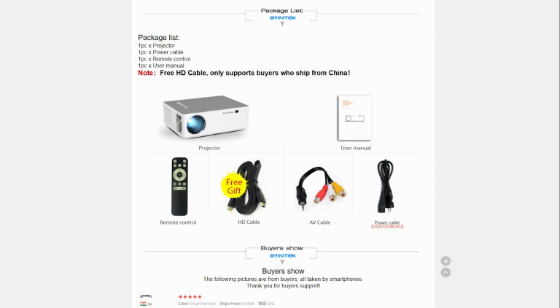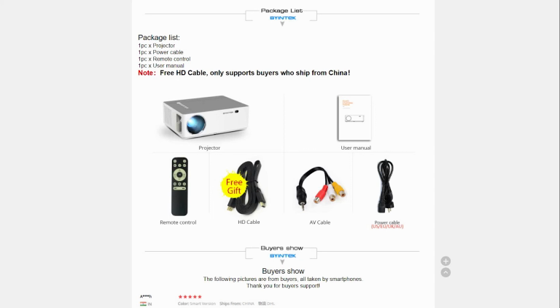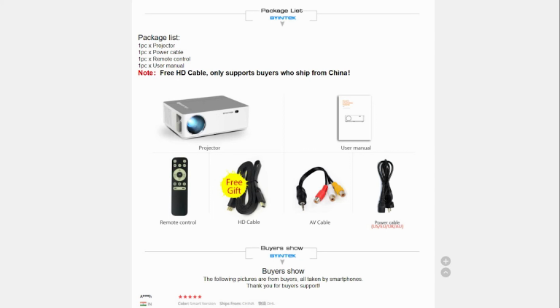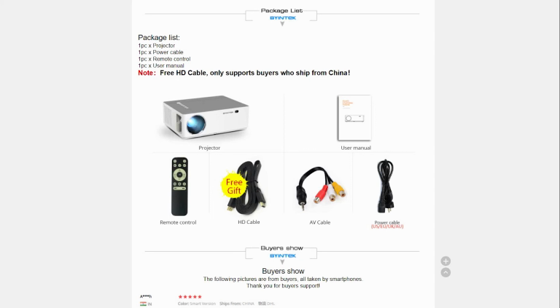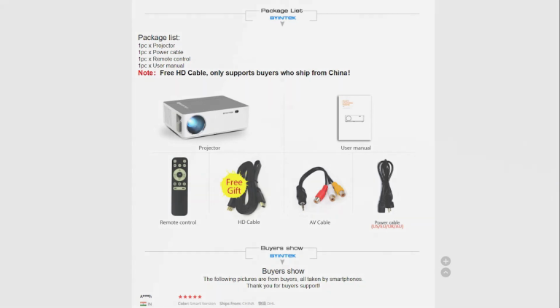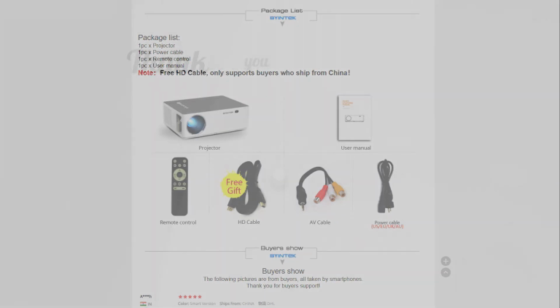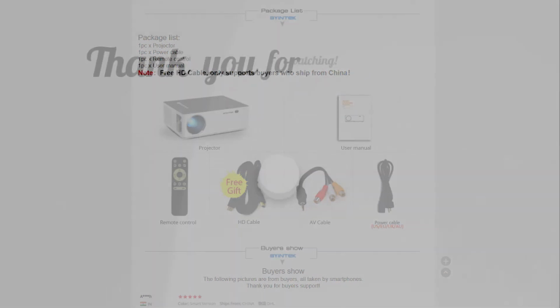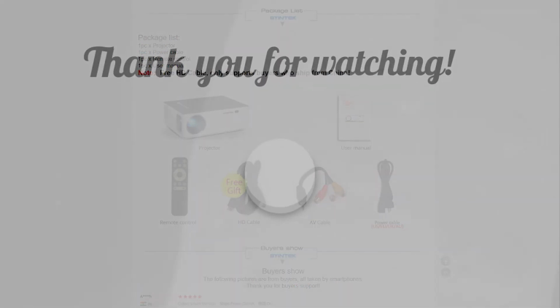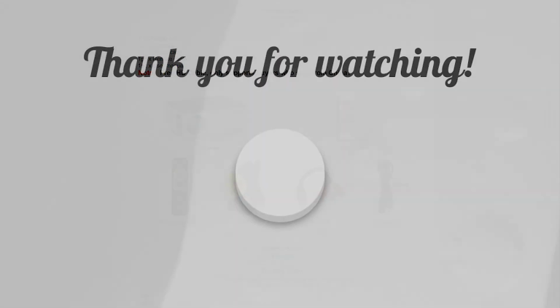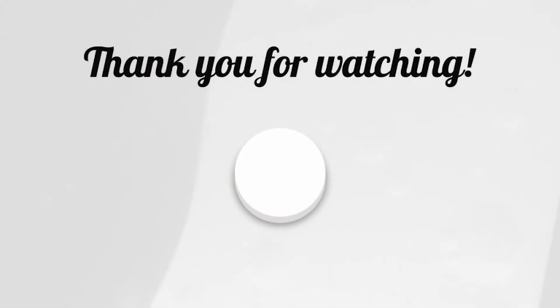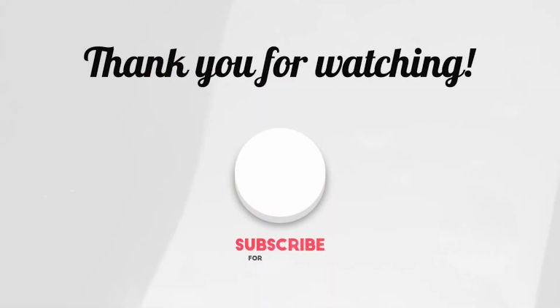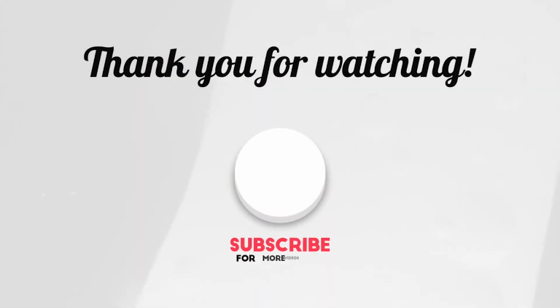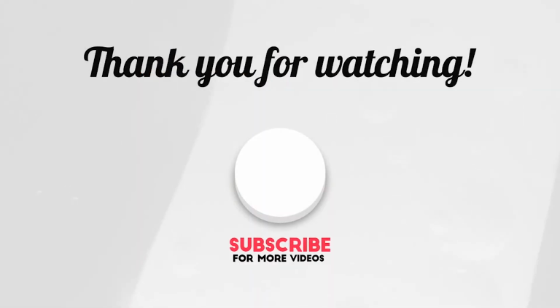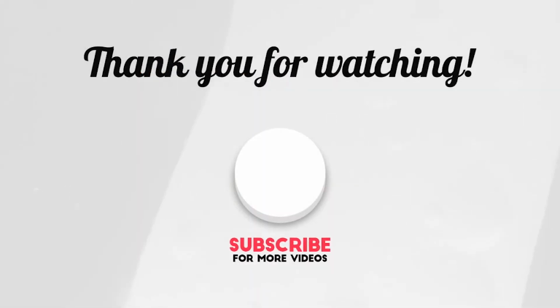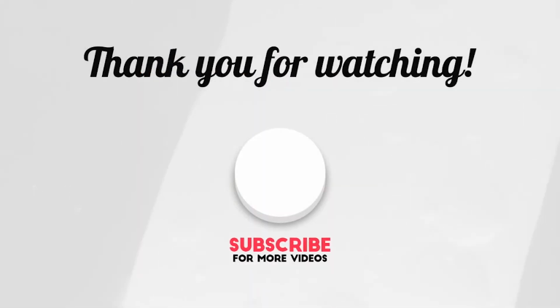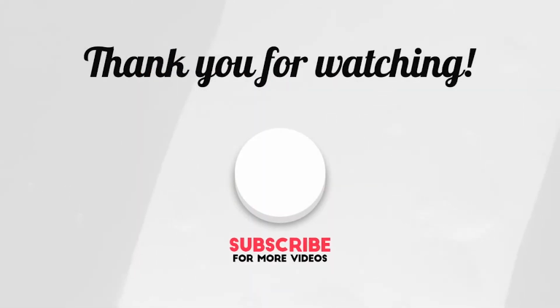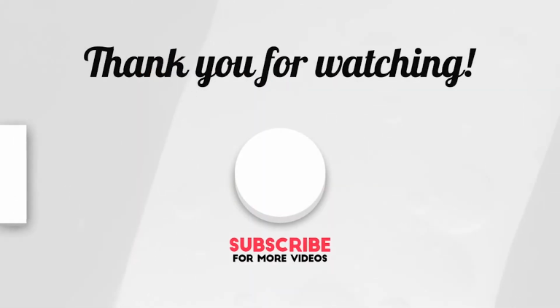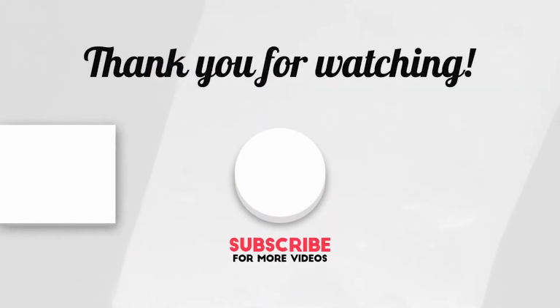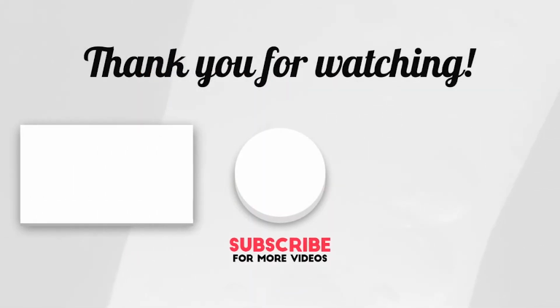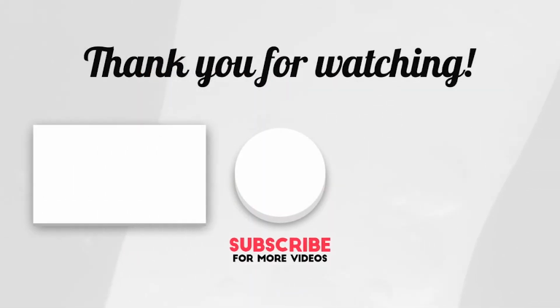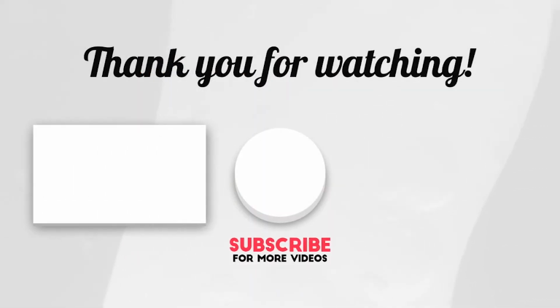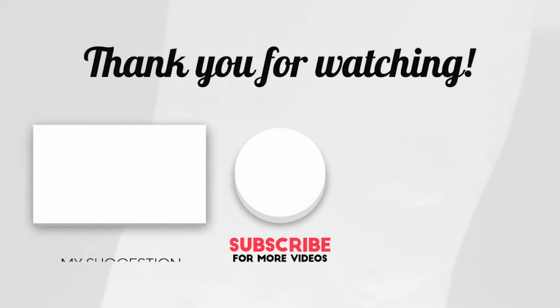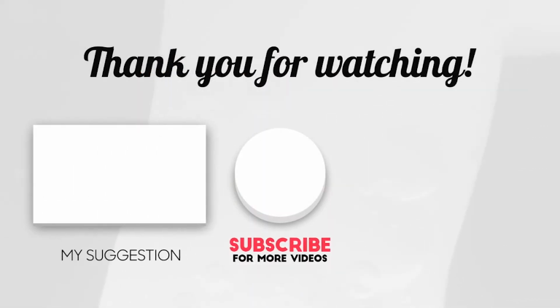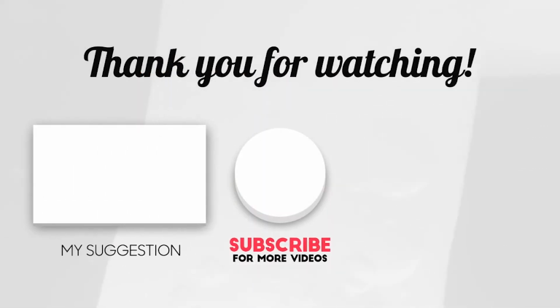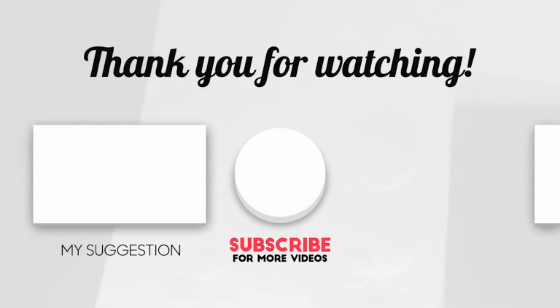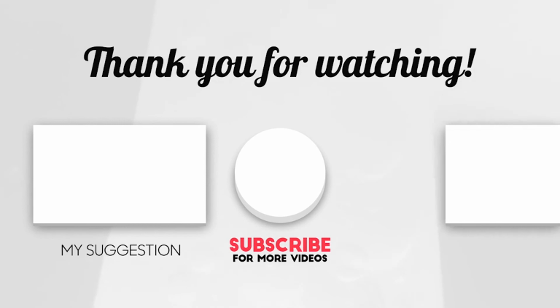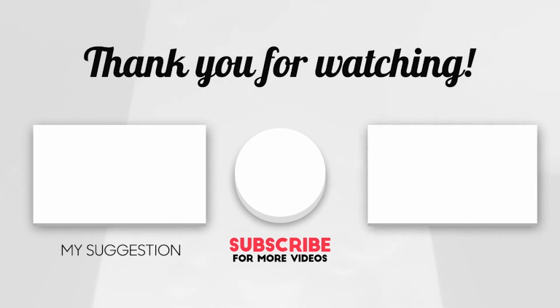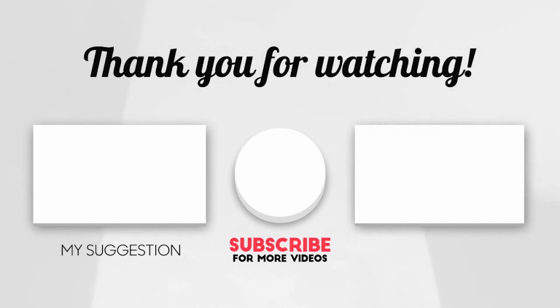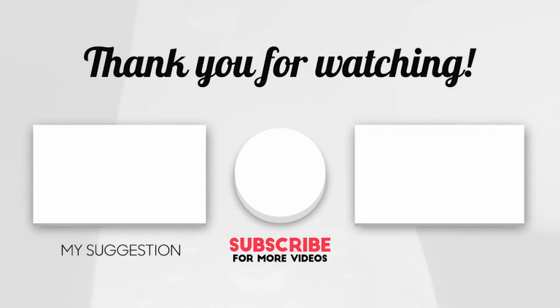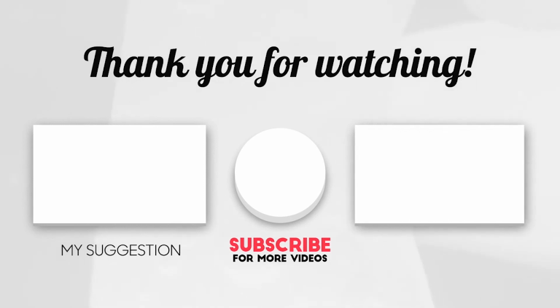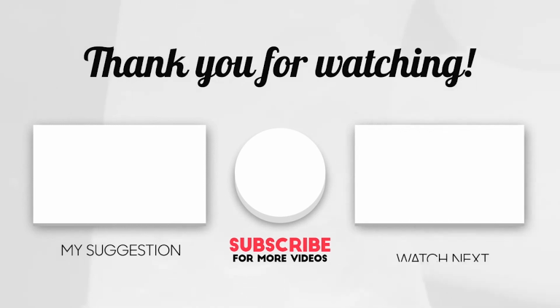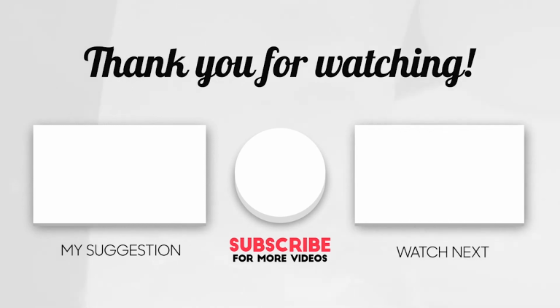Thank you for watching this video. Push the like button and don't forget to subscribe. I'll see you next time.